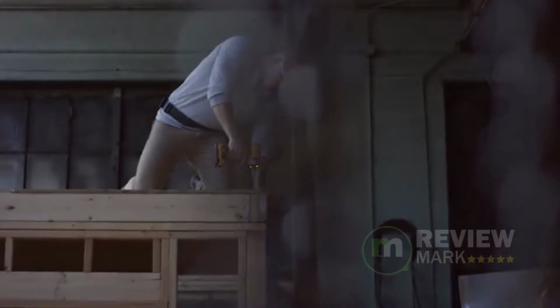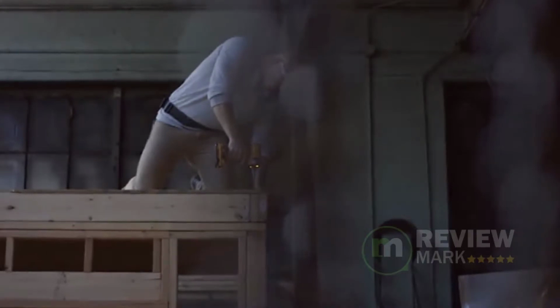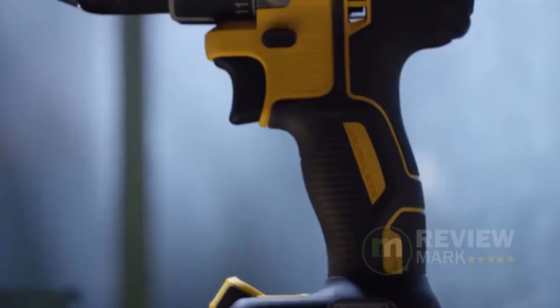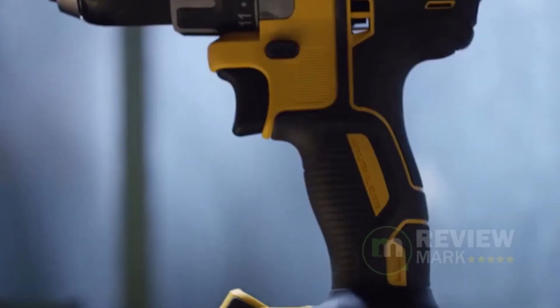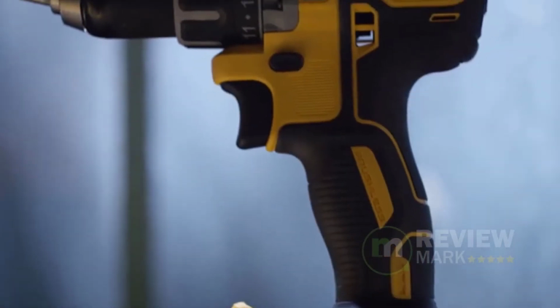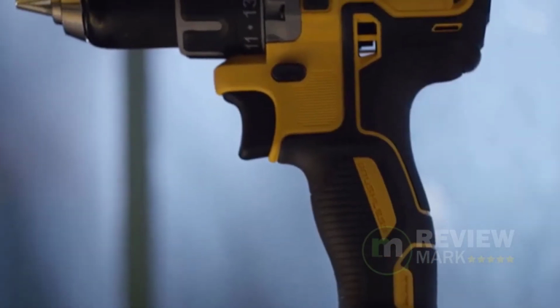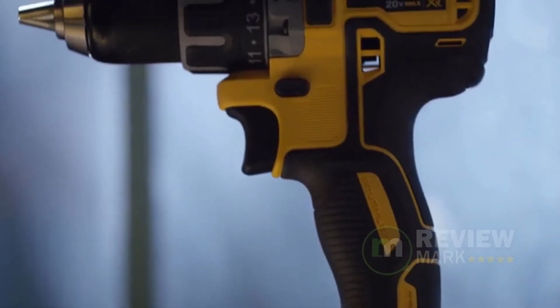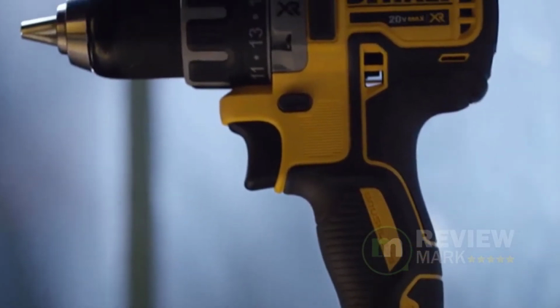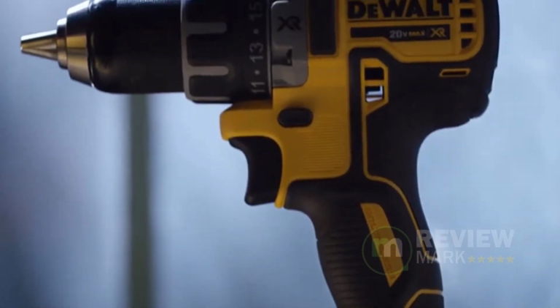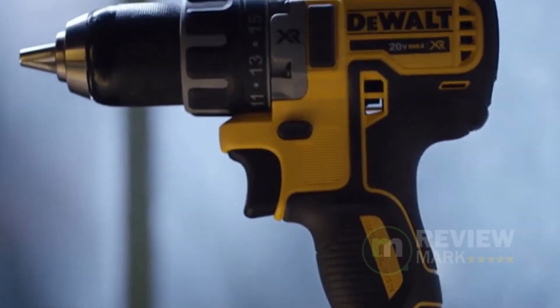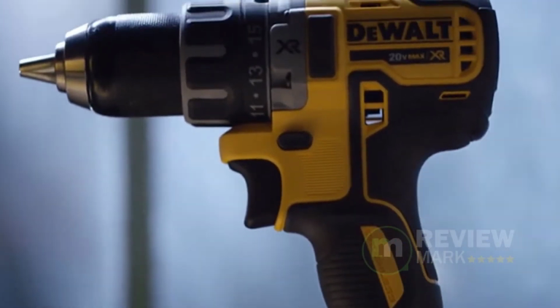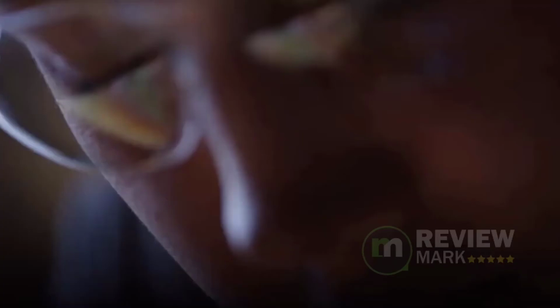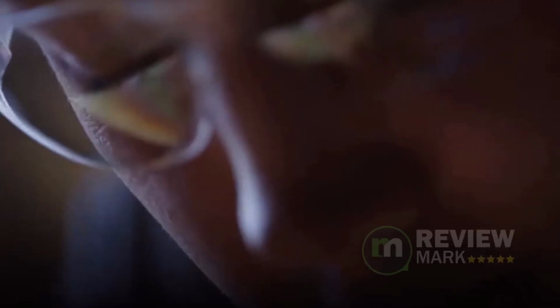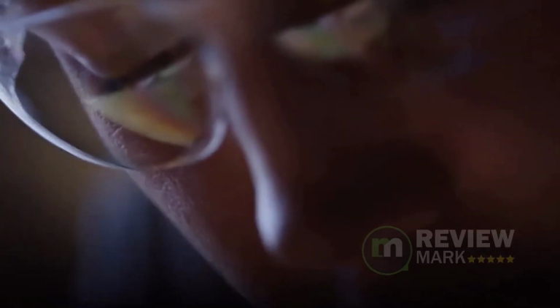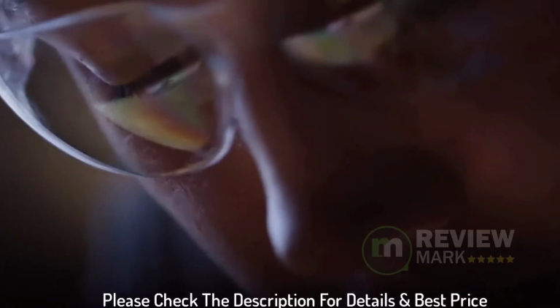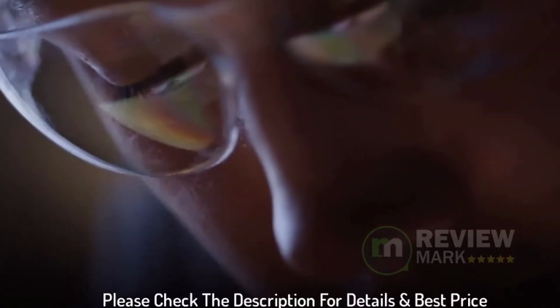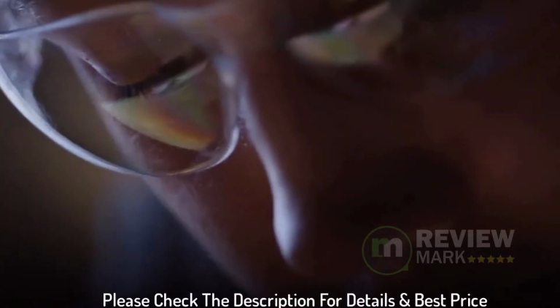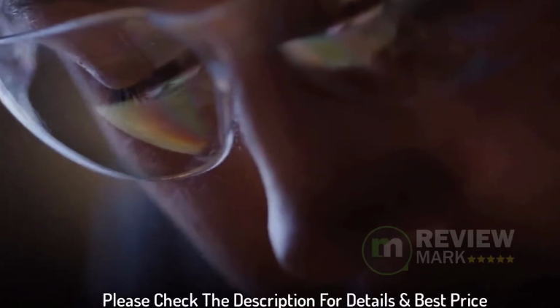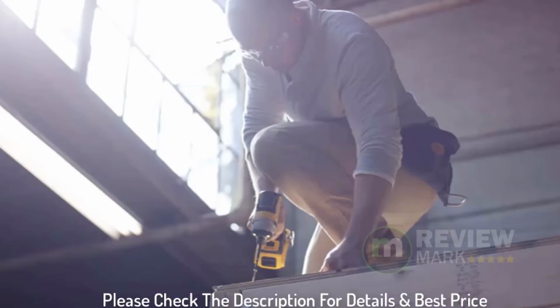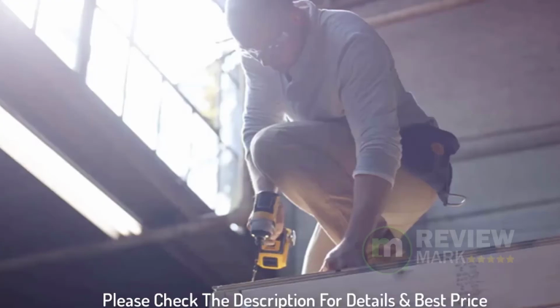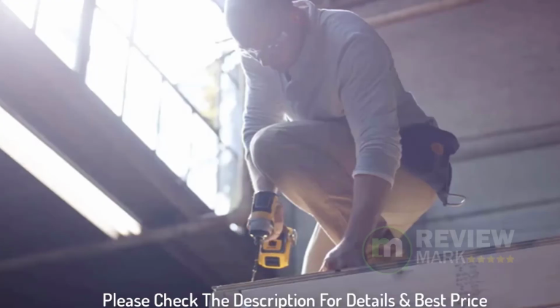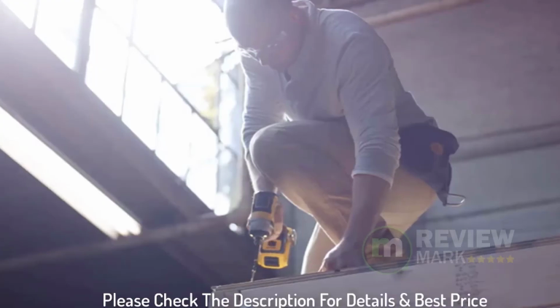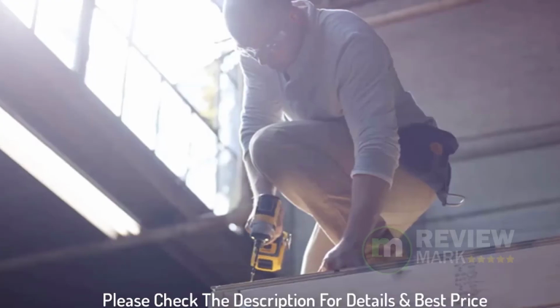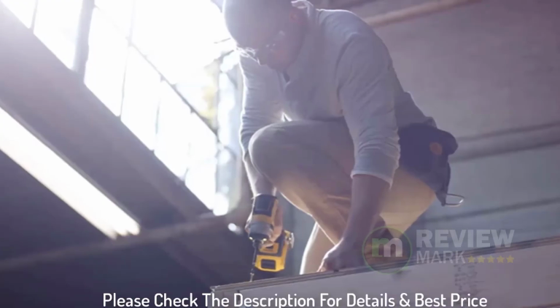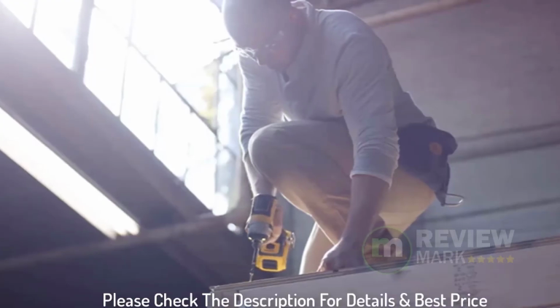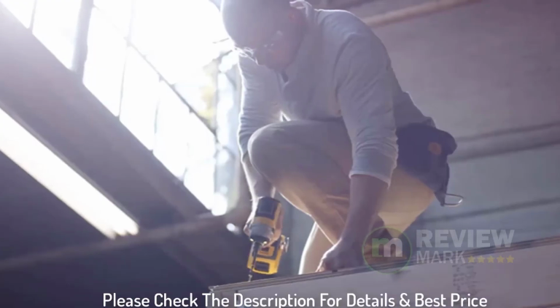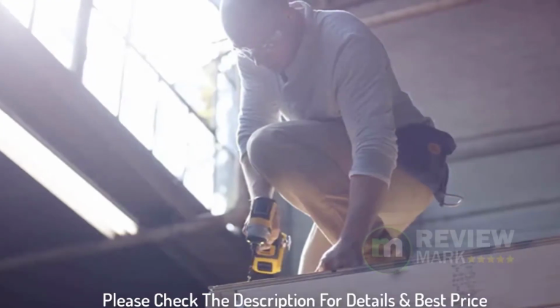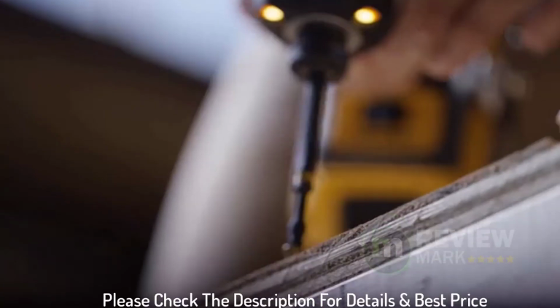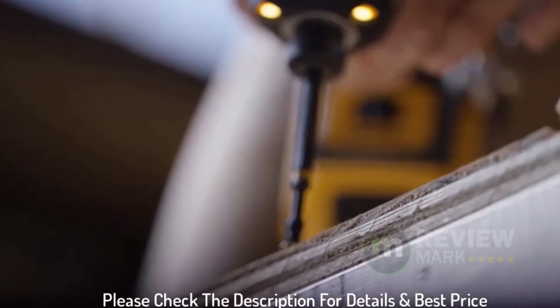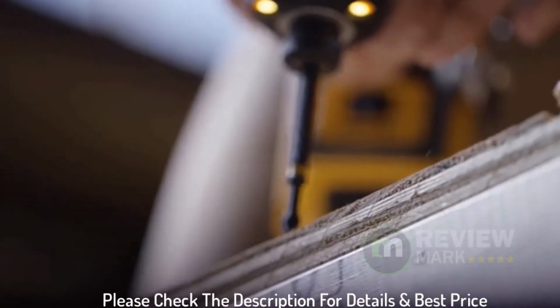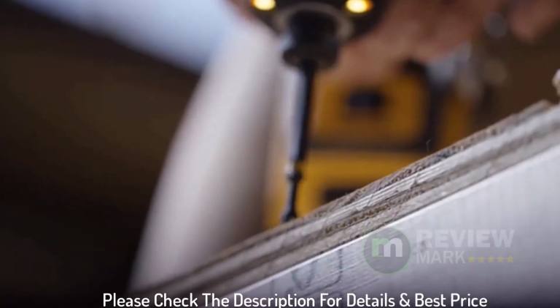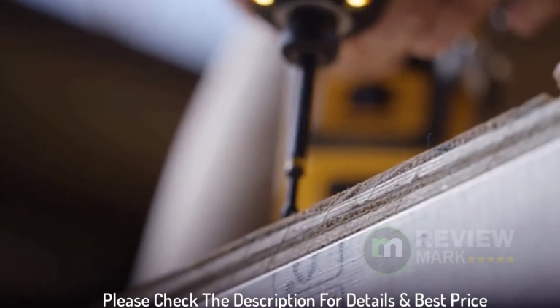Item weight: 7 pounds. Please check the description for details and best price.